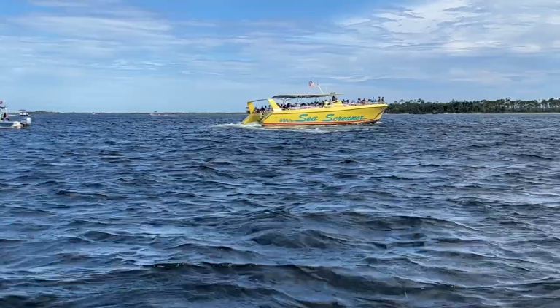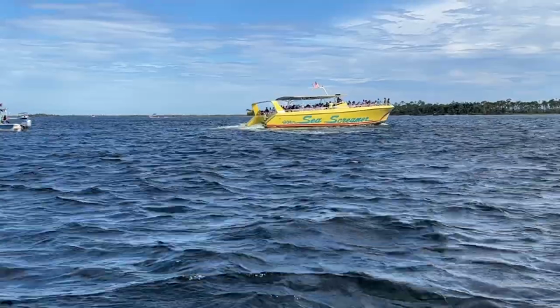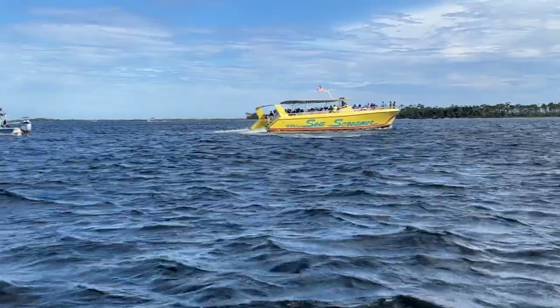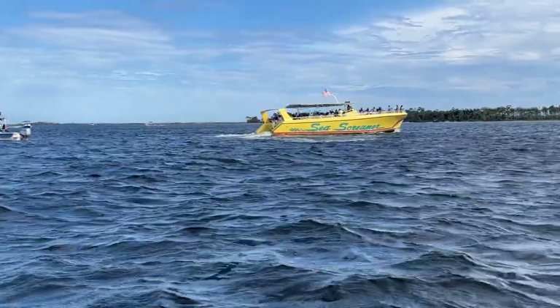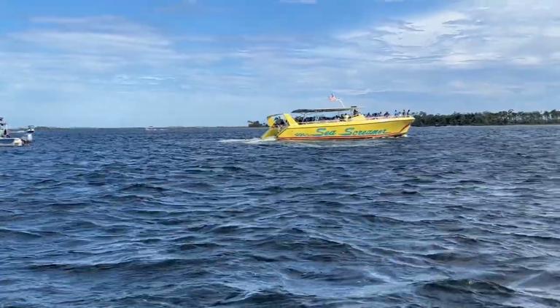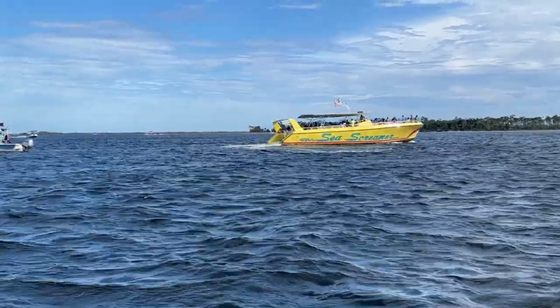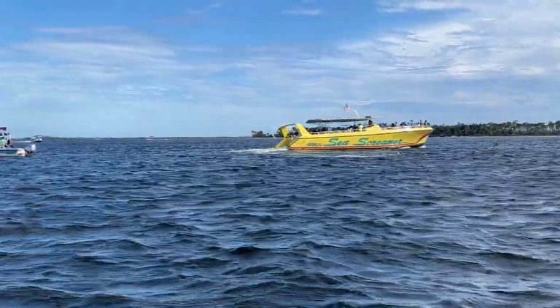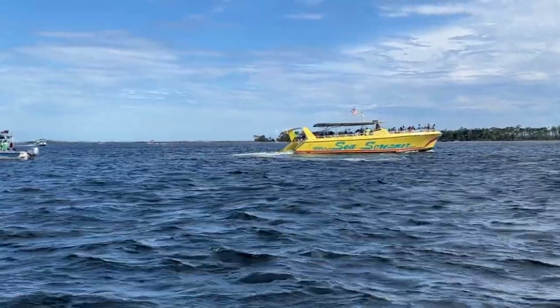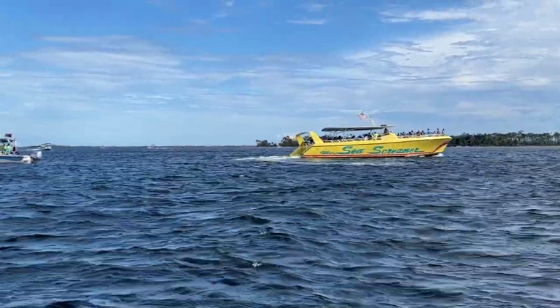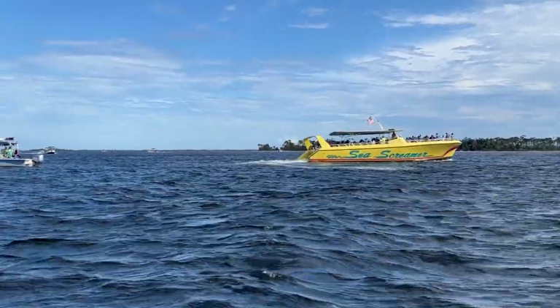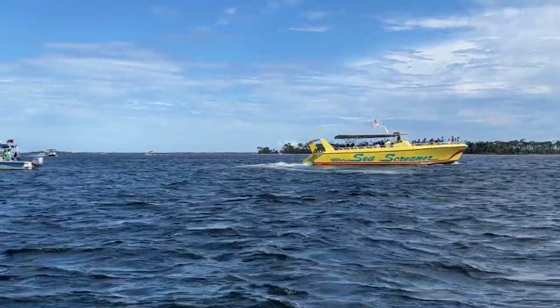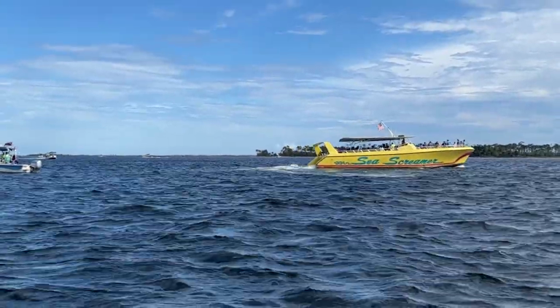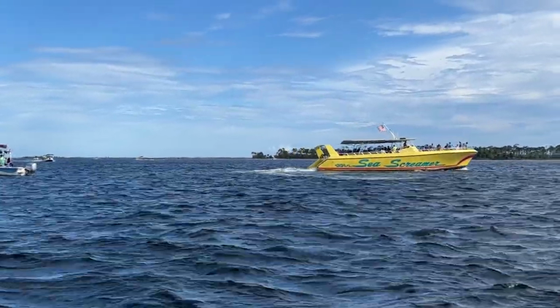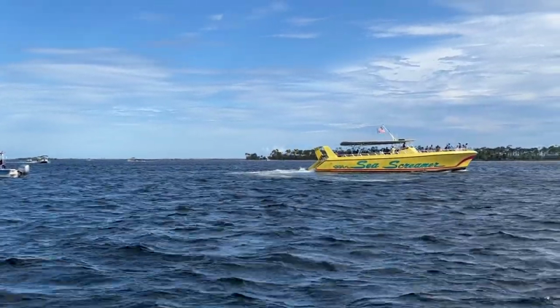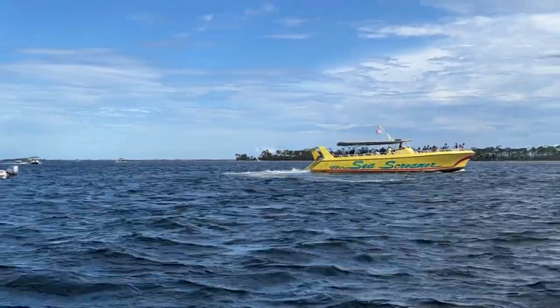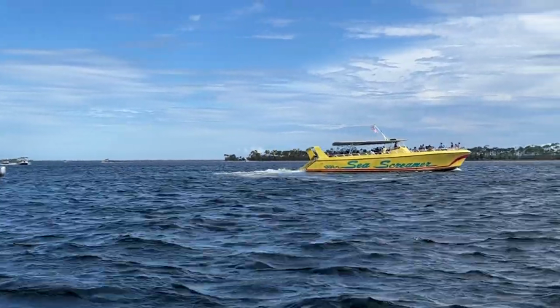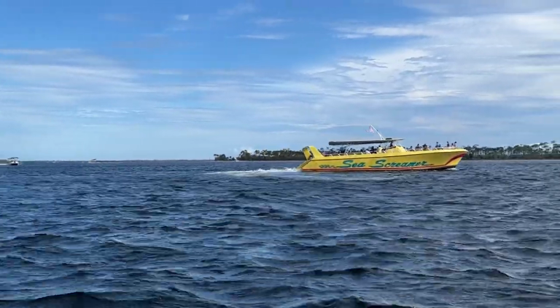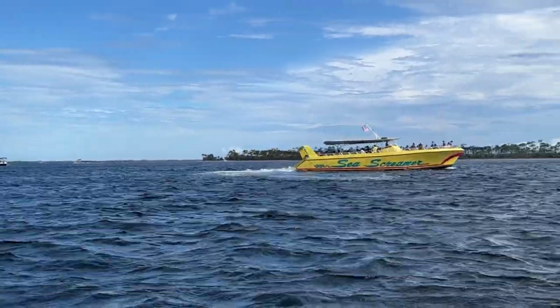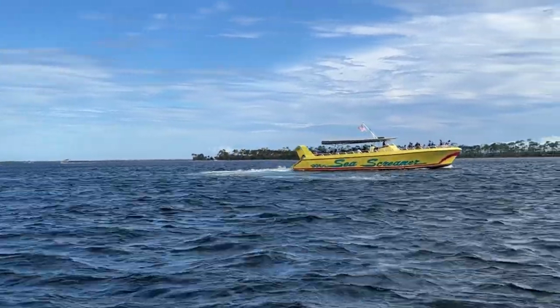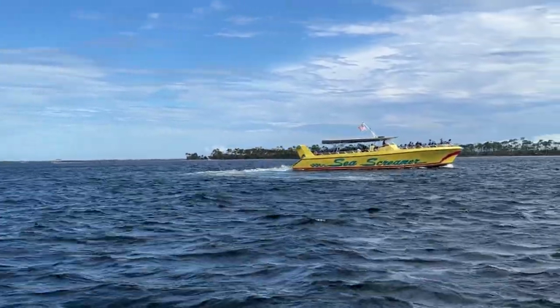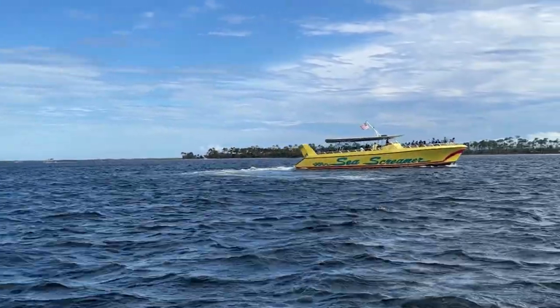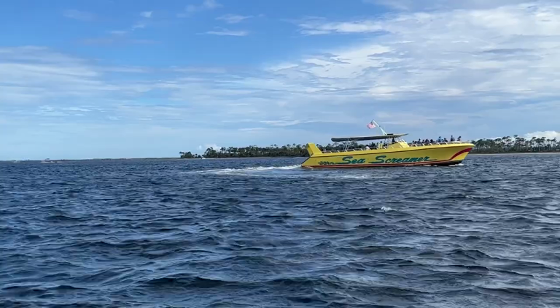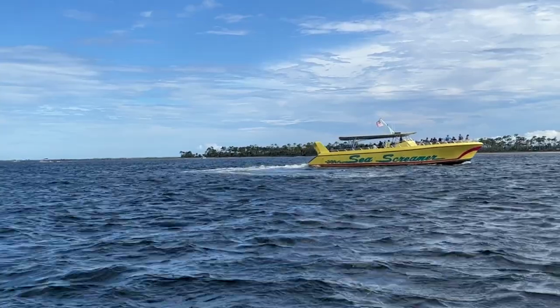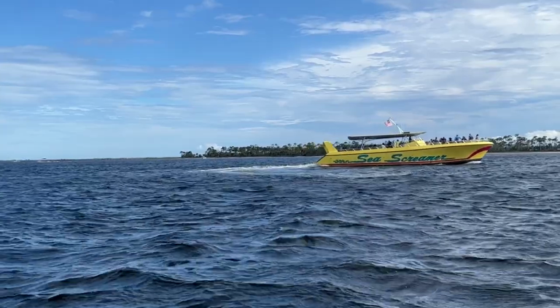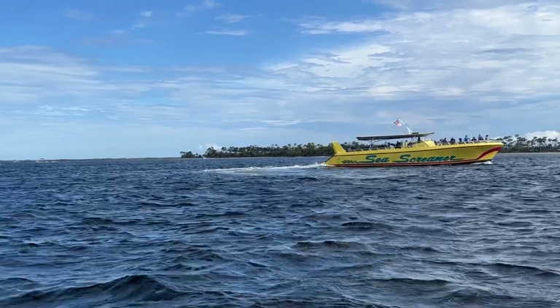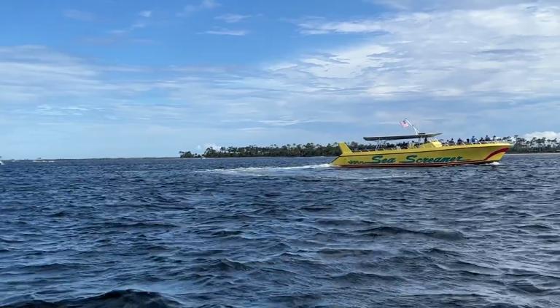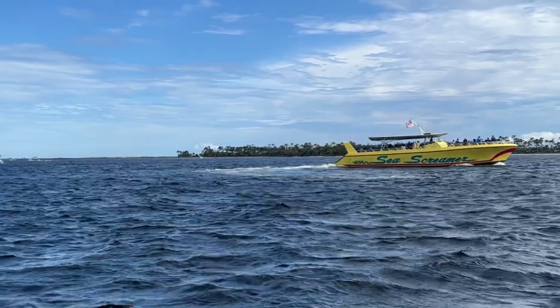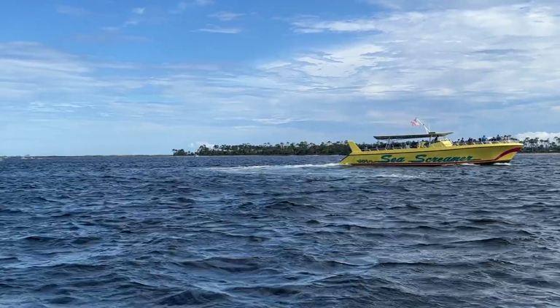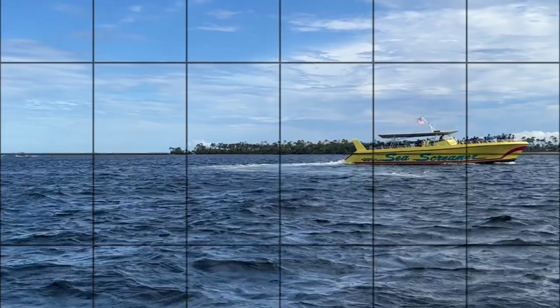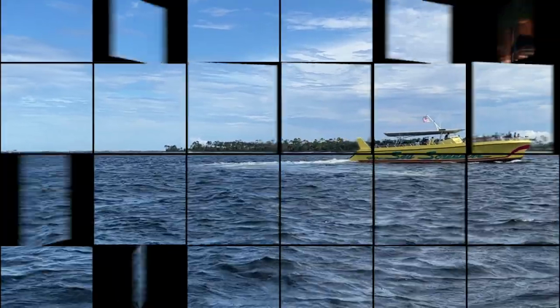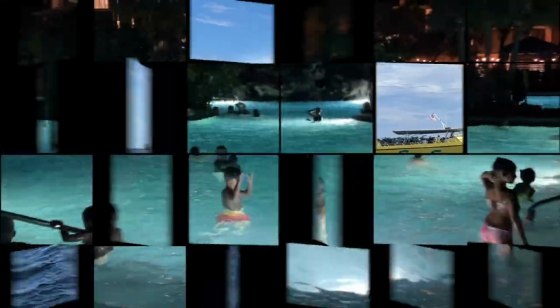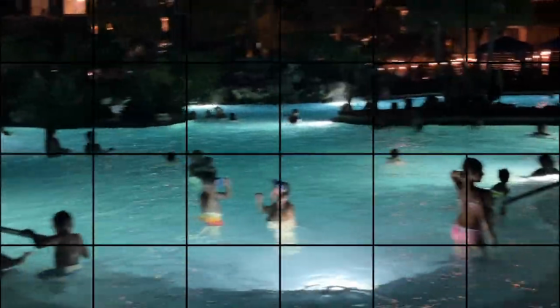The Sea Screamer is a great activity if you want to see dolphins. Or if you're on a pontoon boat, you could just follow the Sea Screamer to see dolphins.